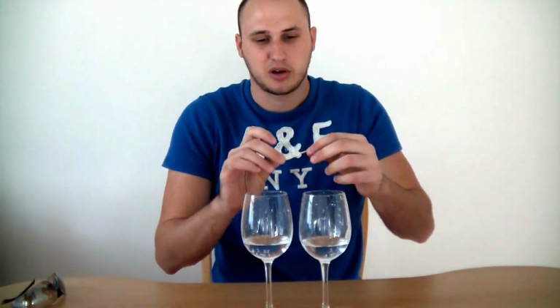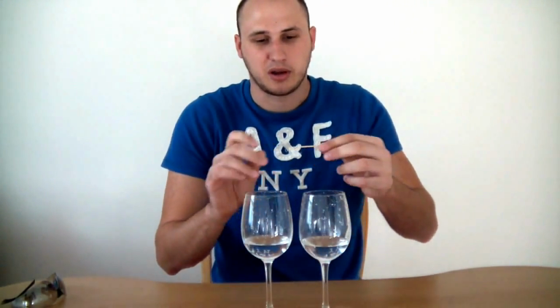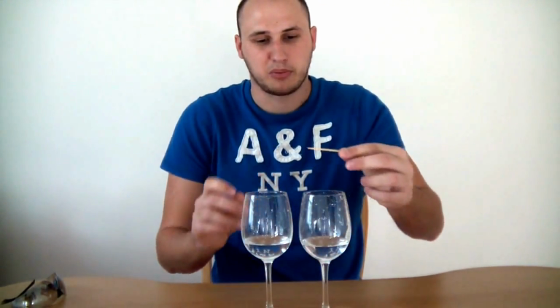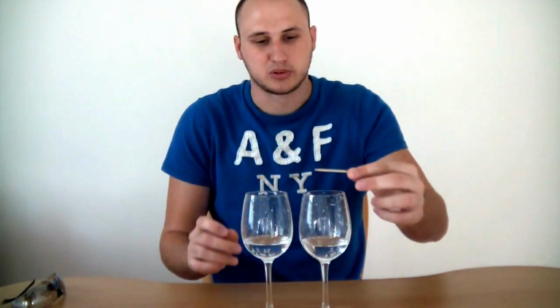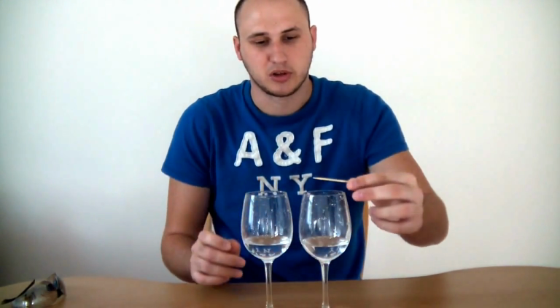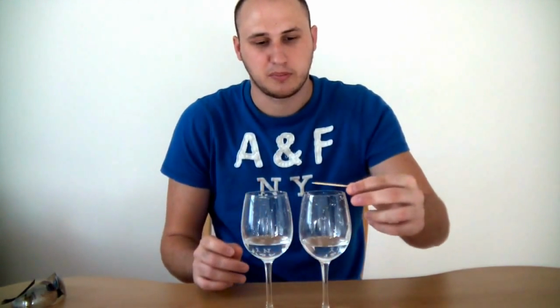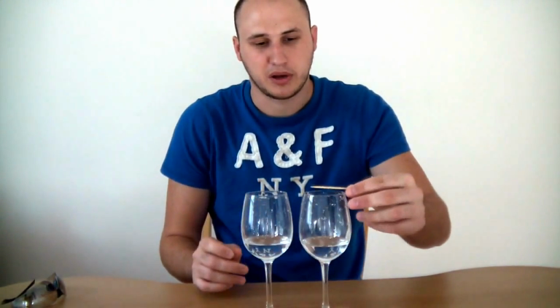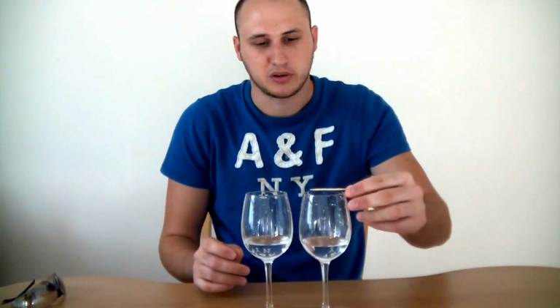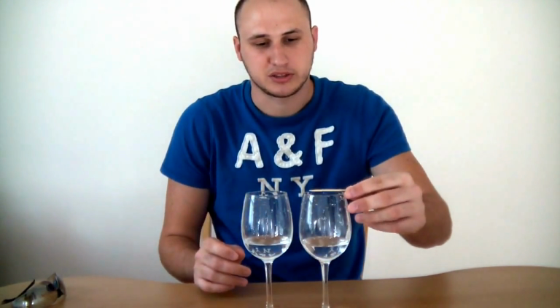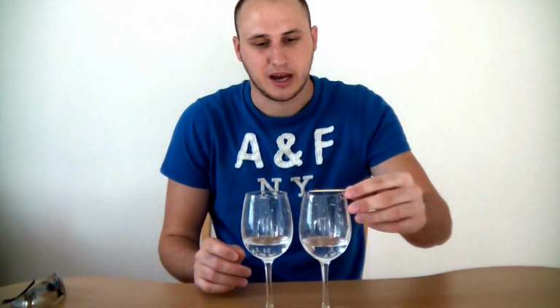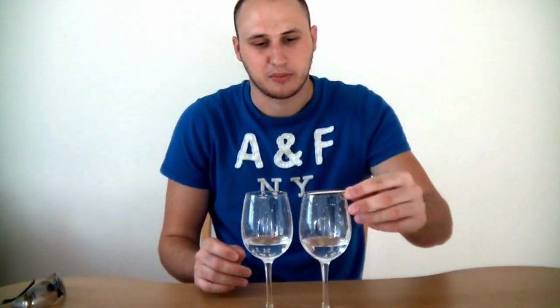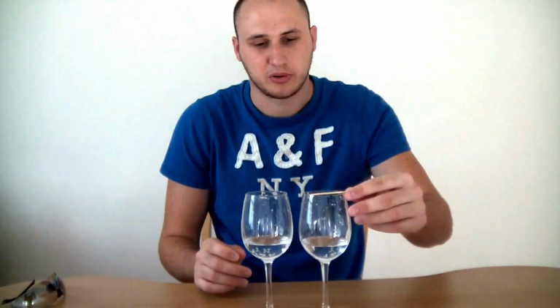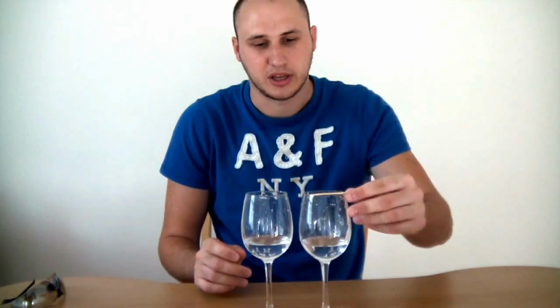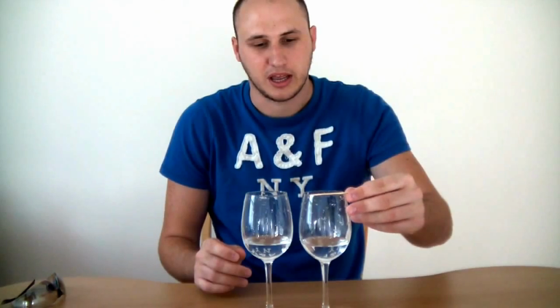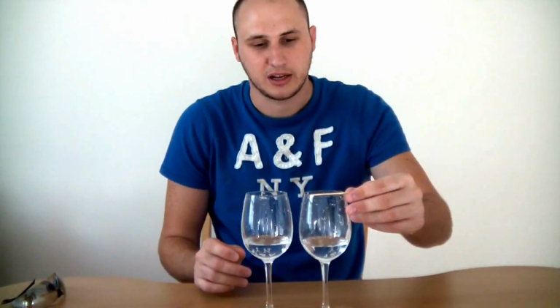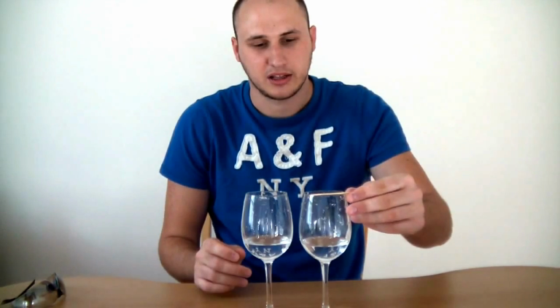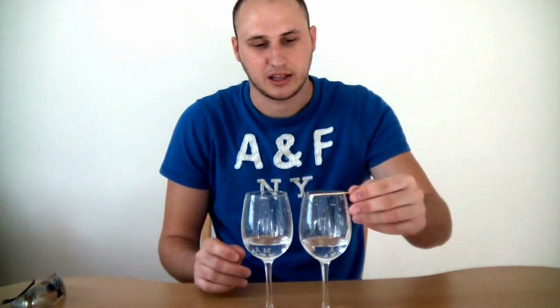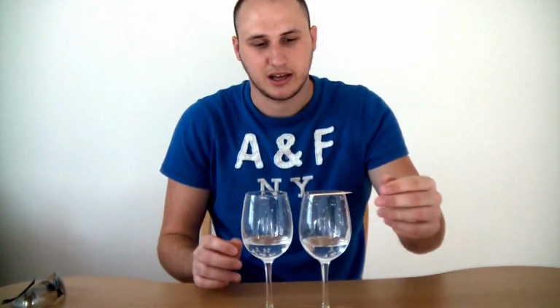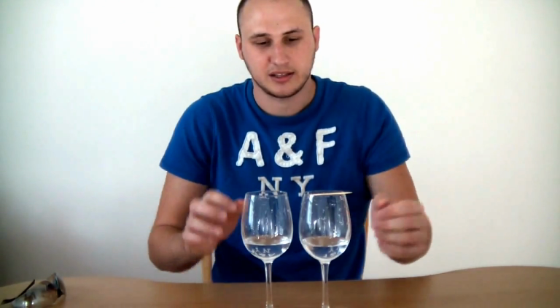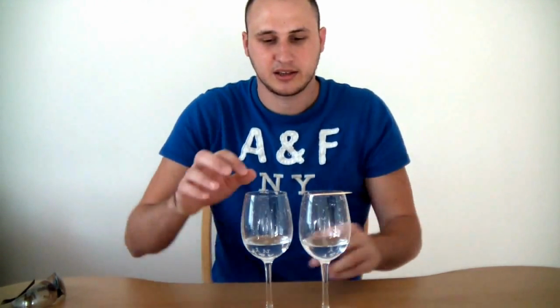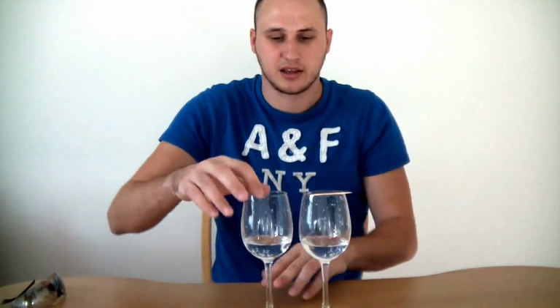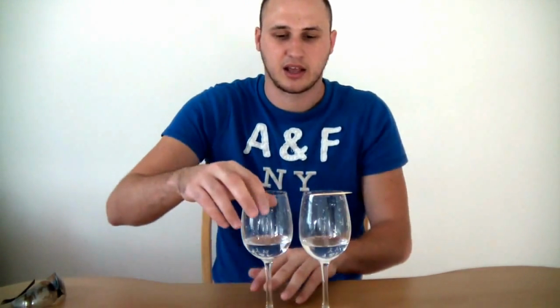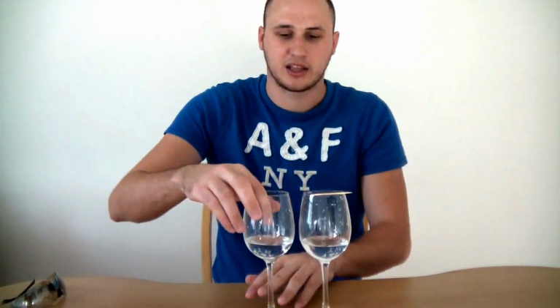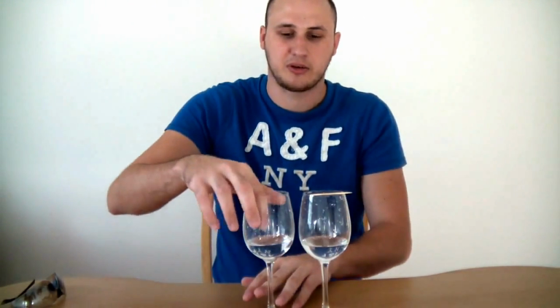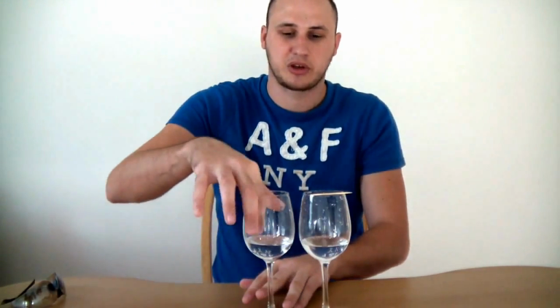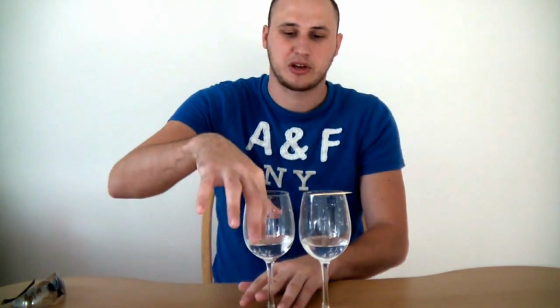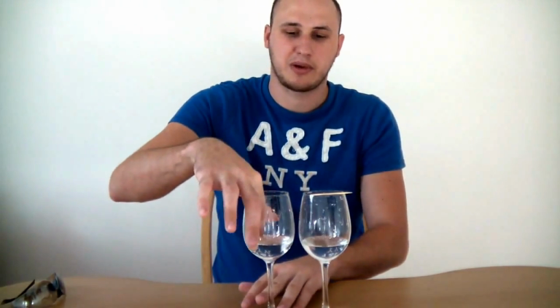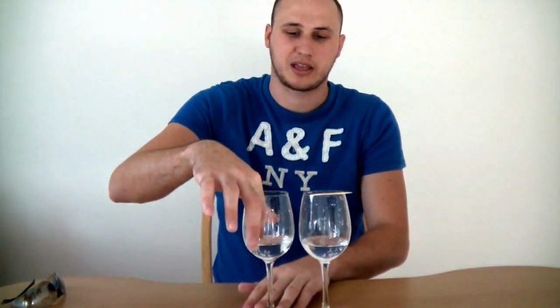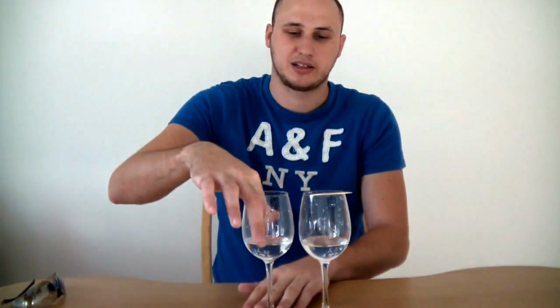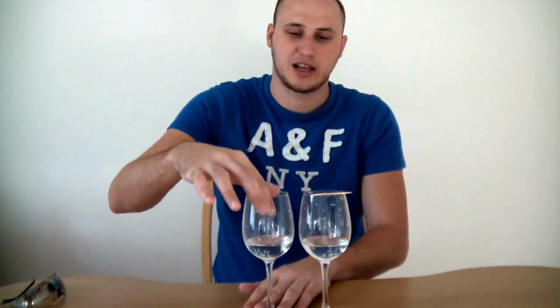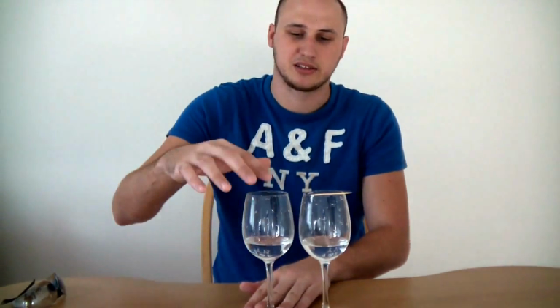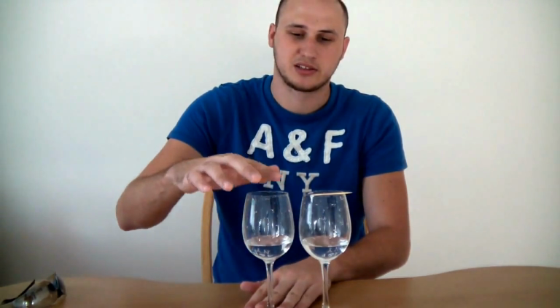Anyway, we're gonna put the toothpick on top at an angle like that, and then we're gonna make it dance.